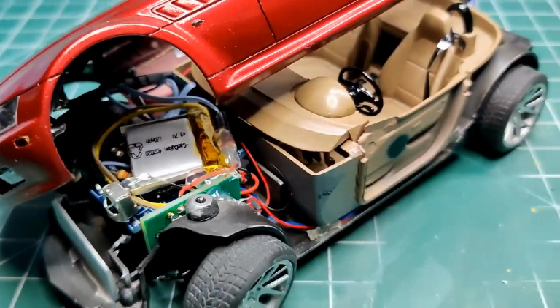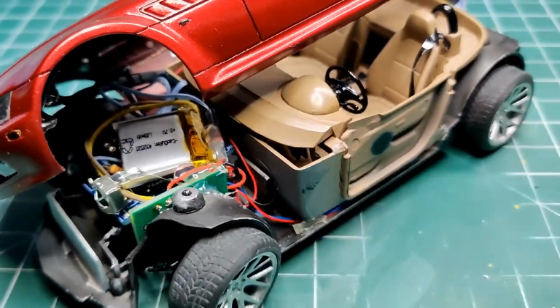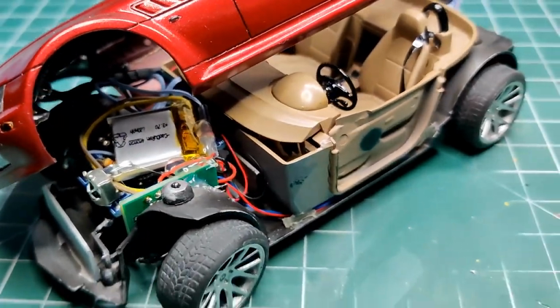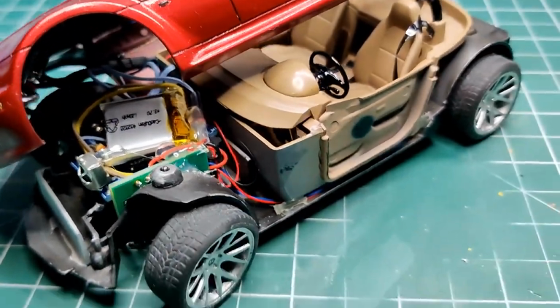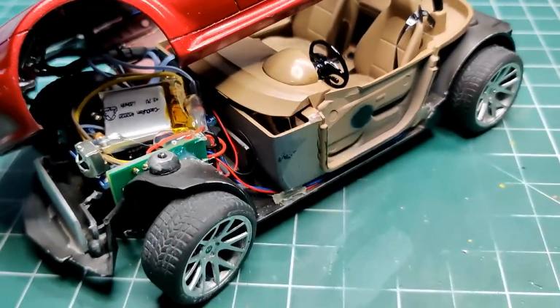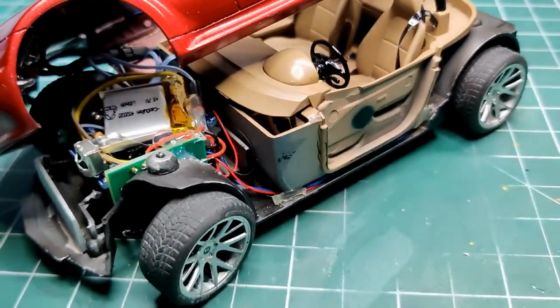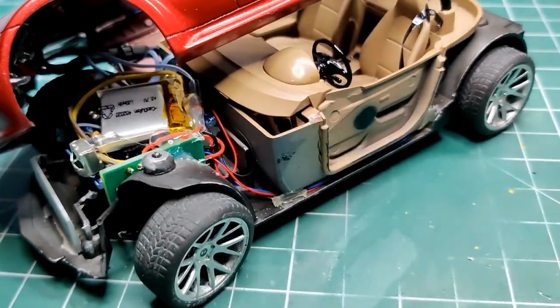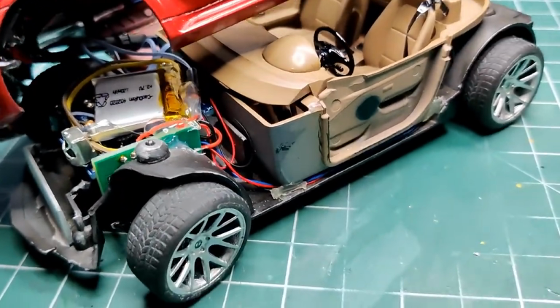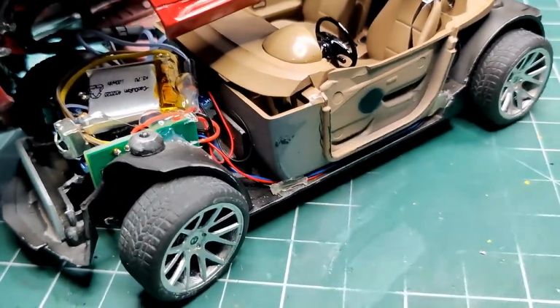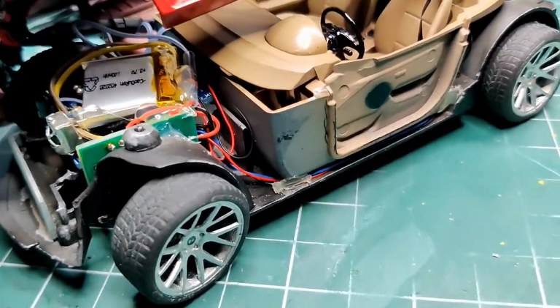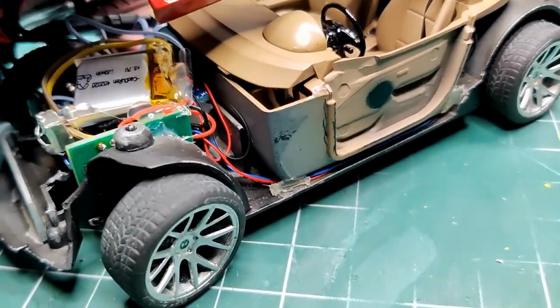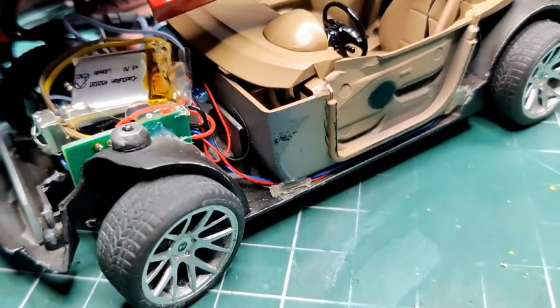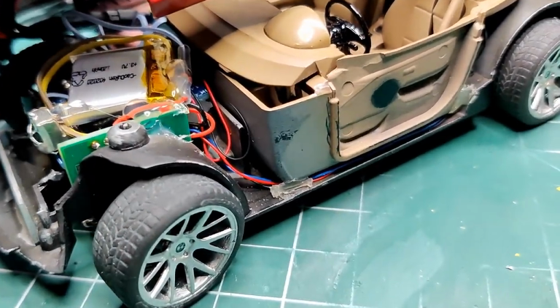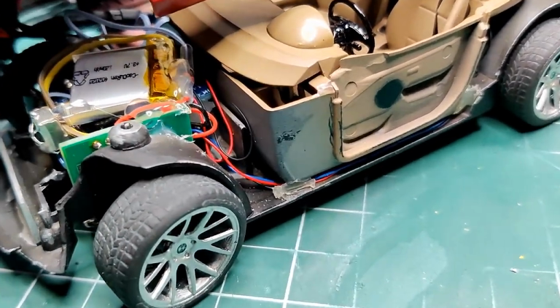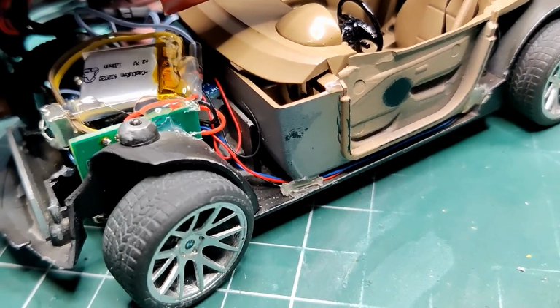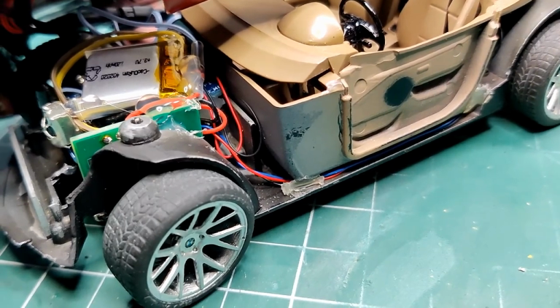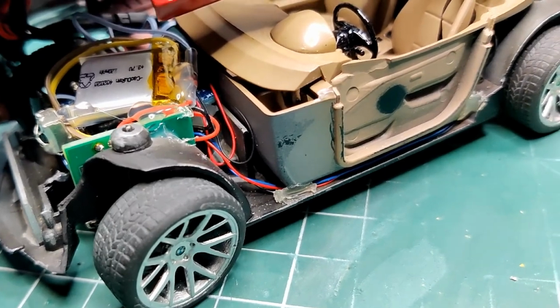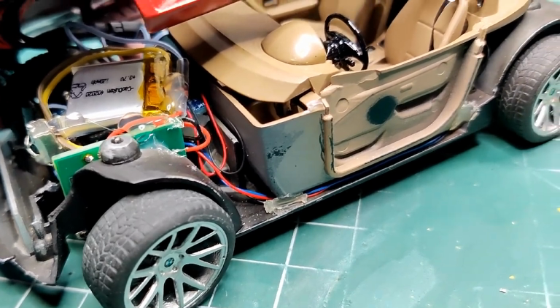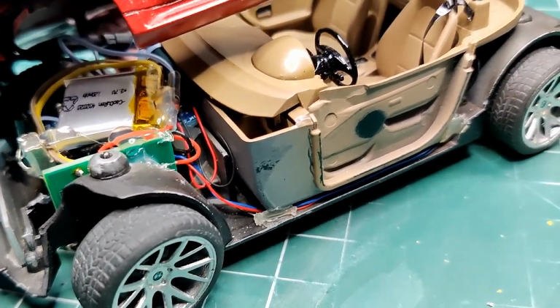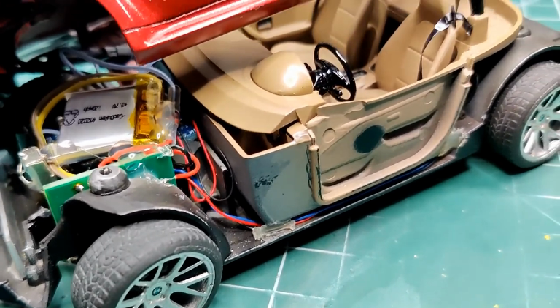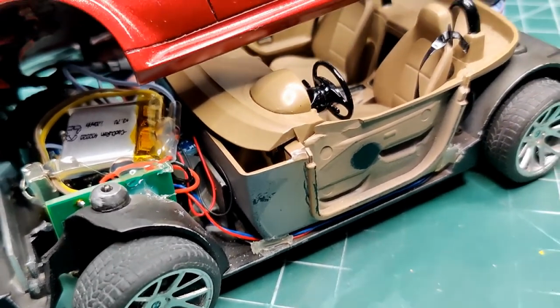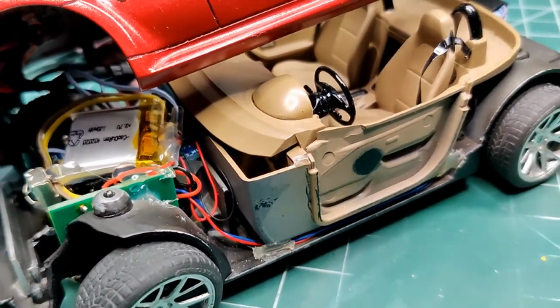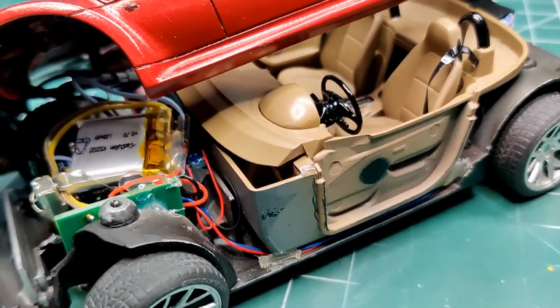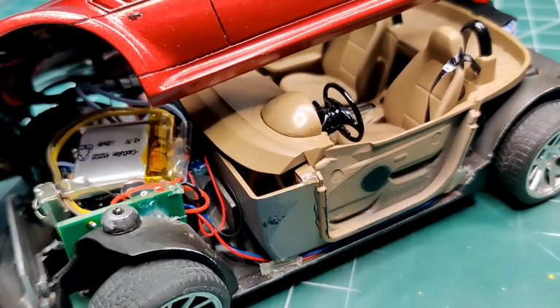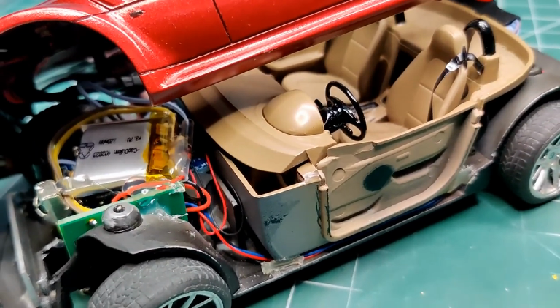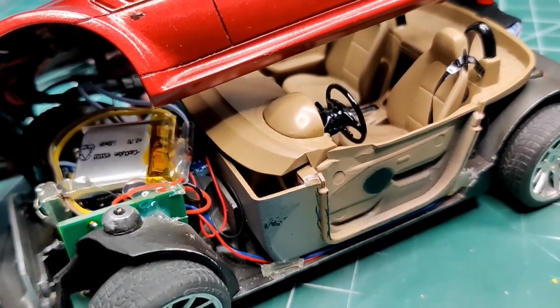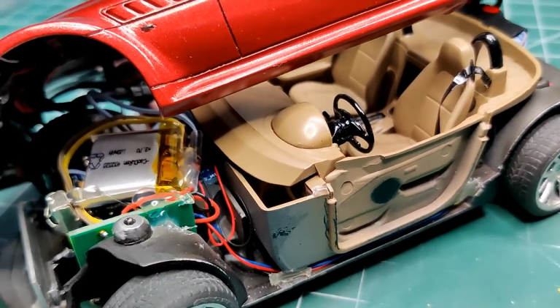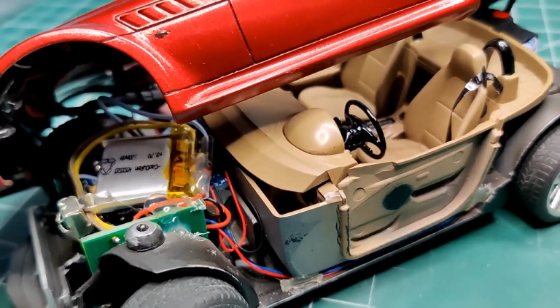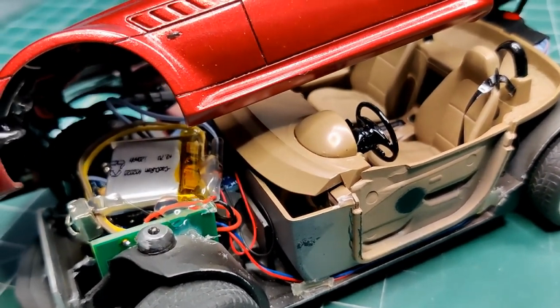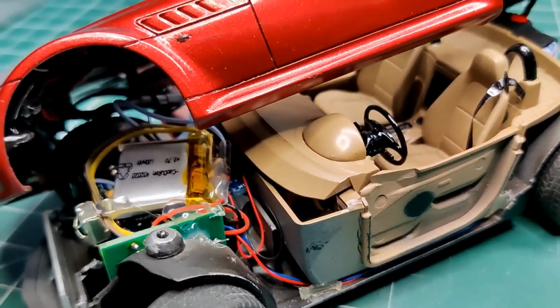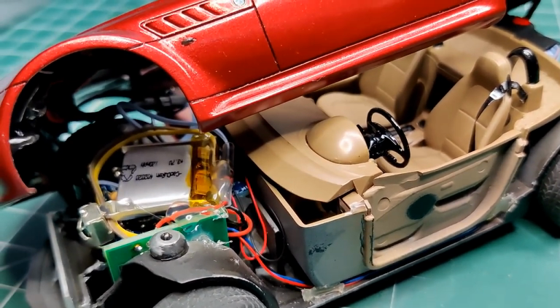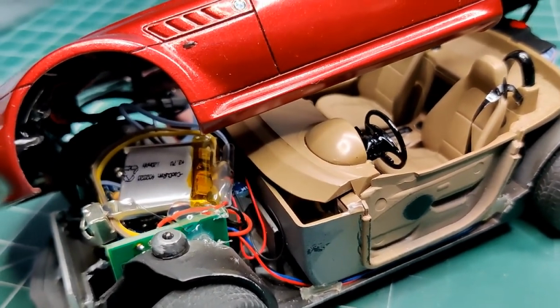I used hot glue to hold everything together. It actually took up less space than the original button cell.